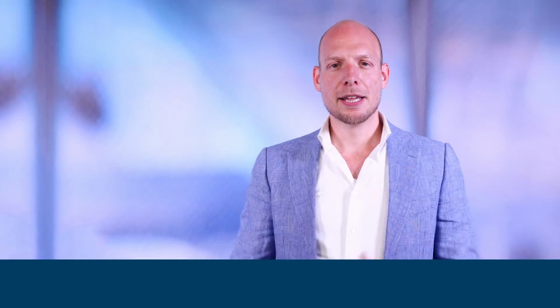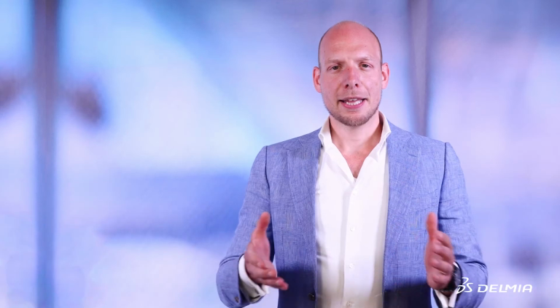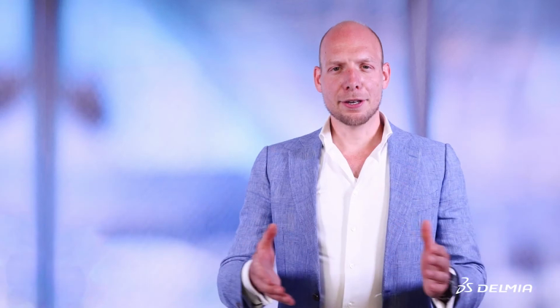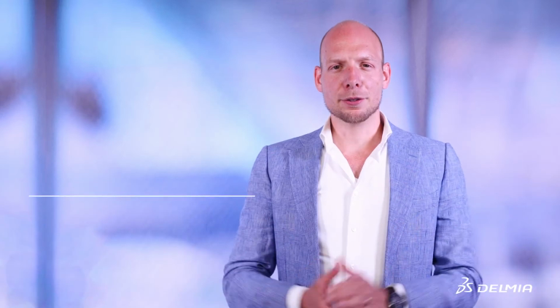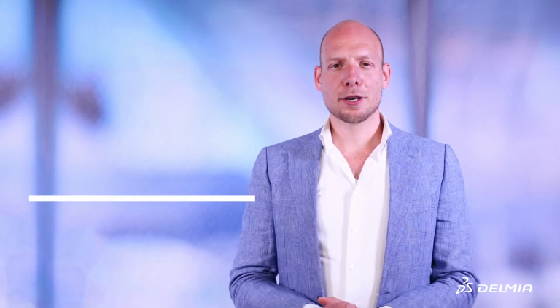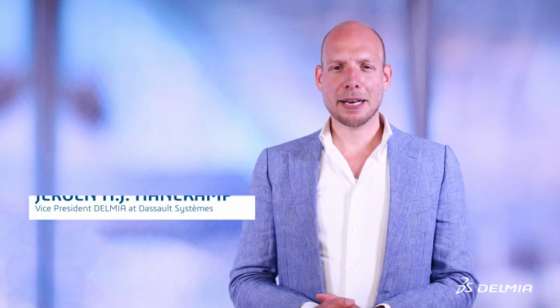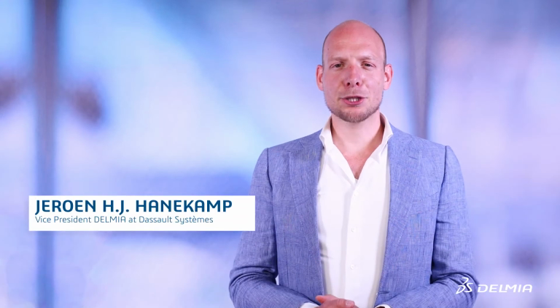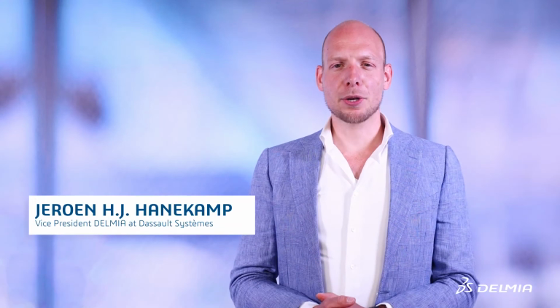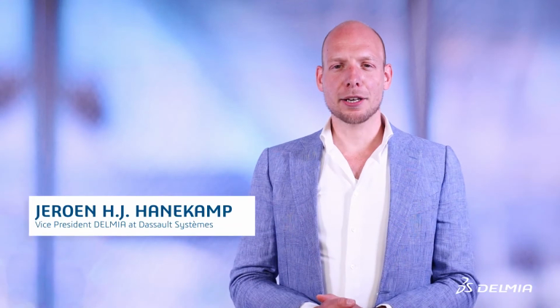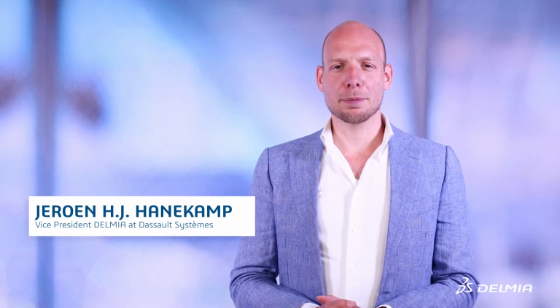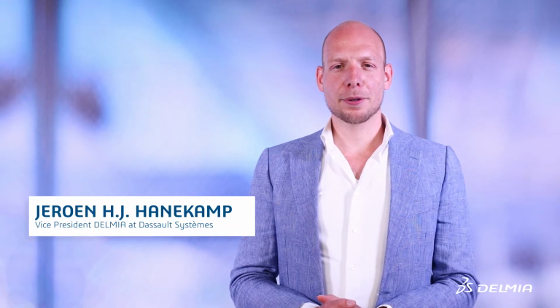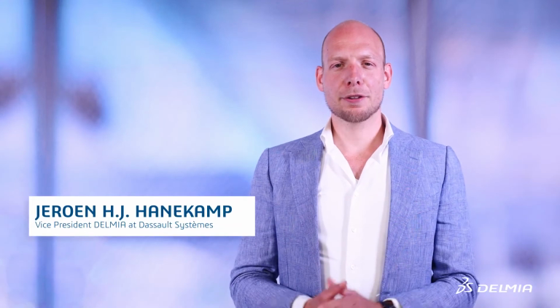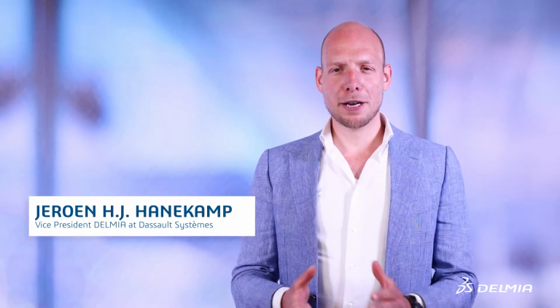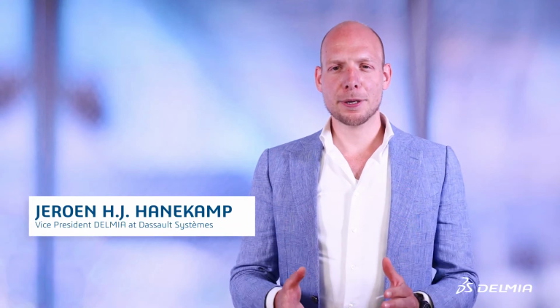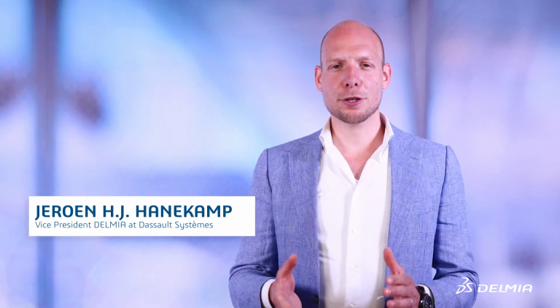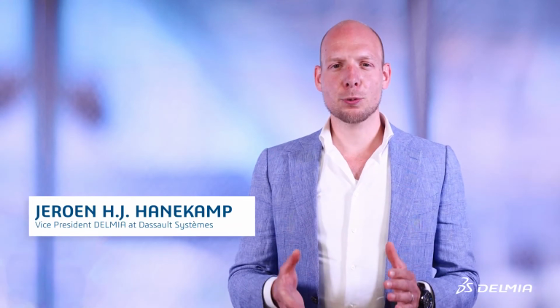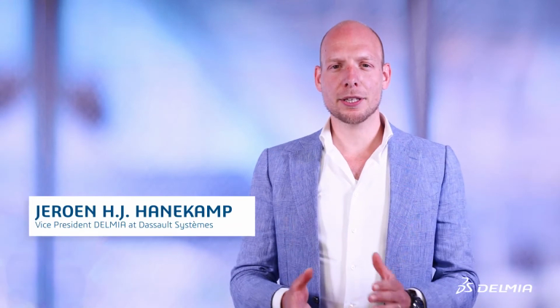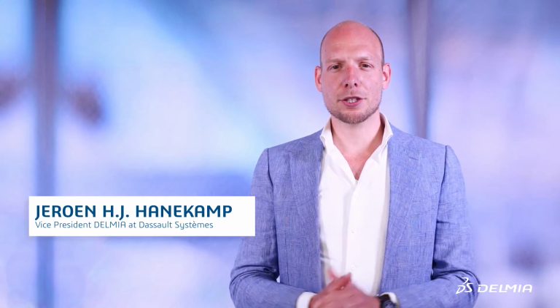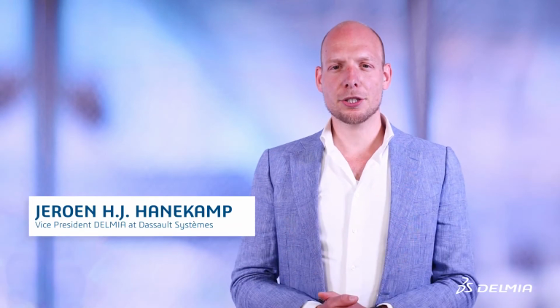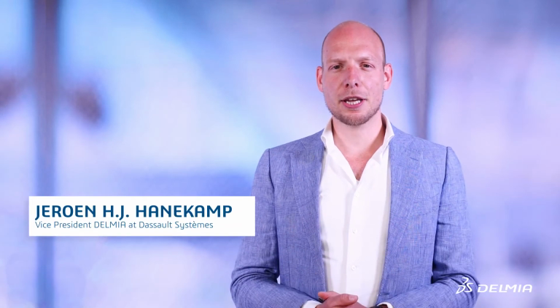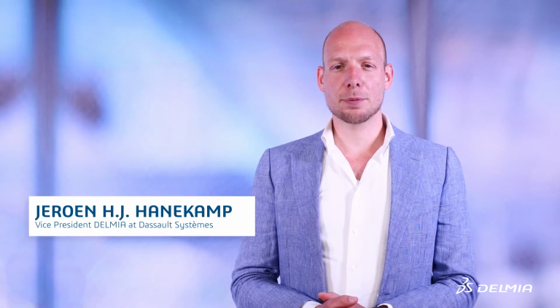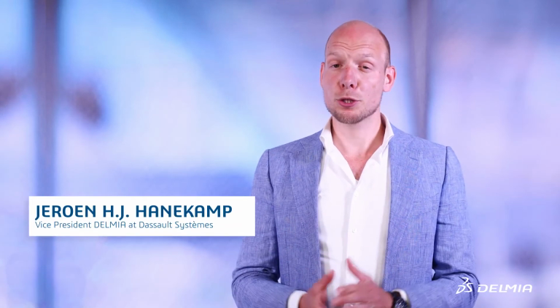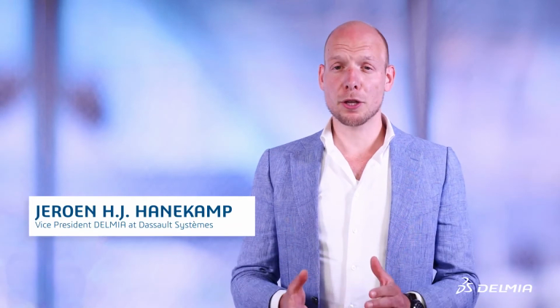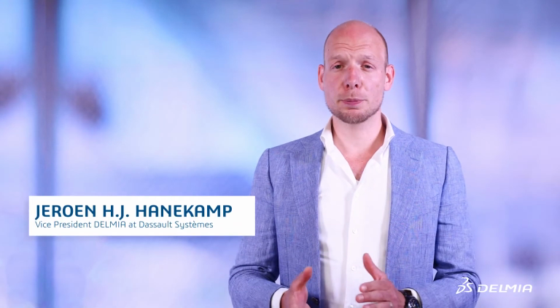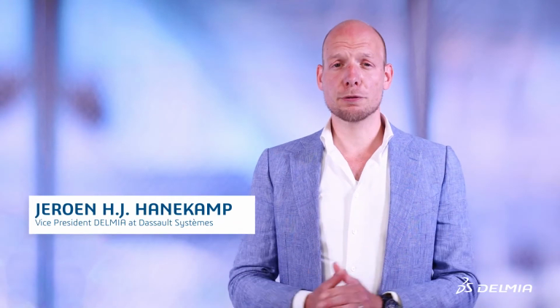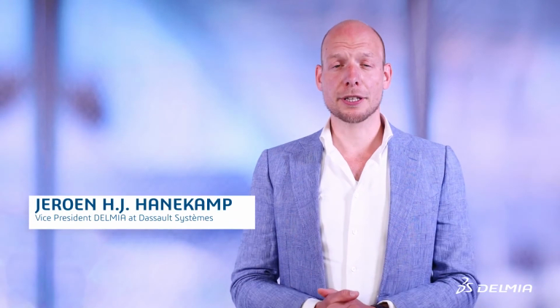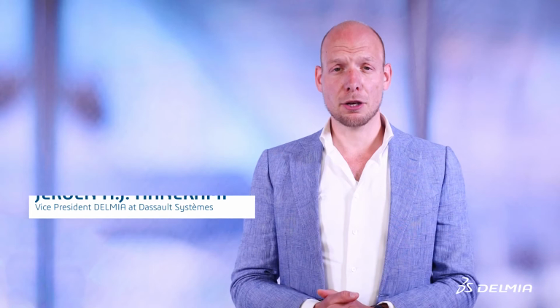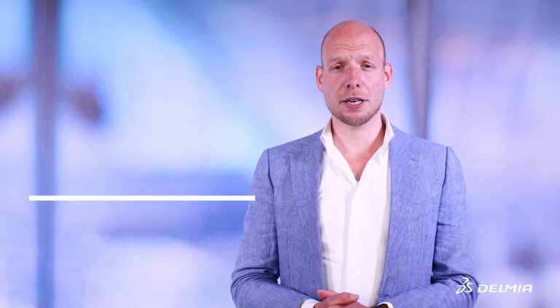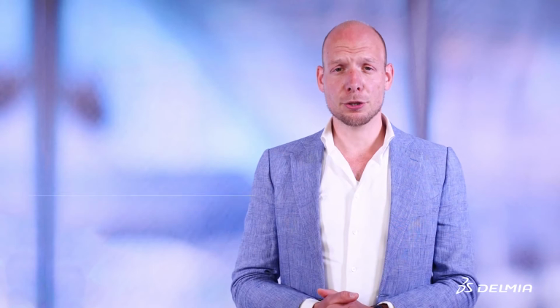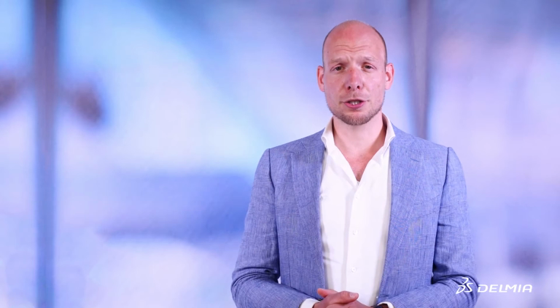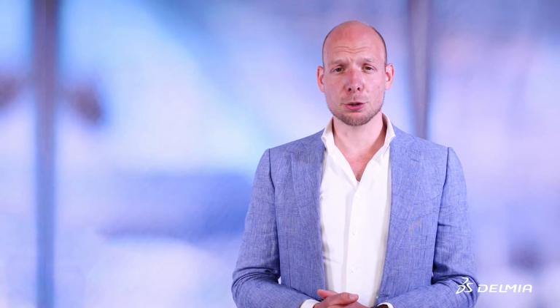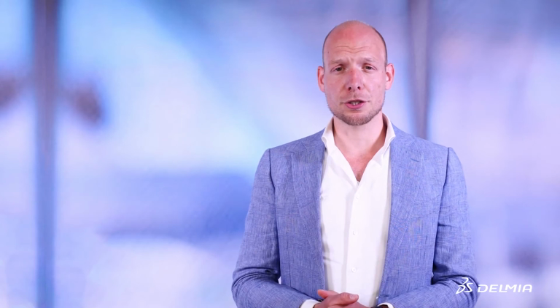Hello, my name is Jeroen Anerkamp, the Vice-President within Dassault Systèmes, responsible for the Delmia hosted solutions.